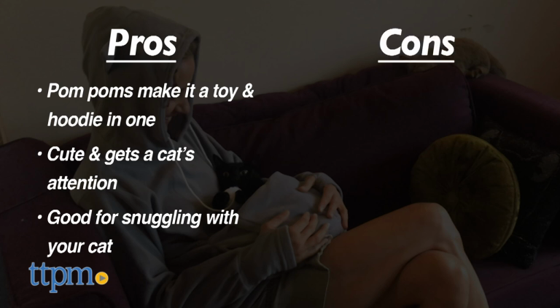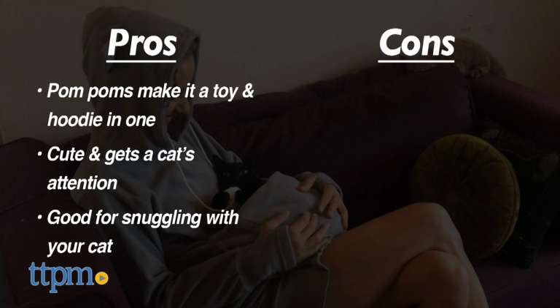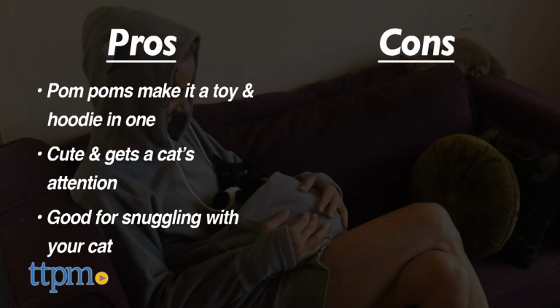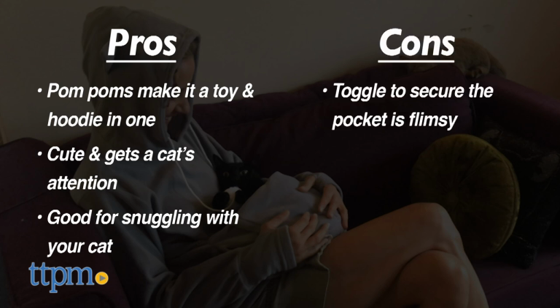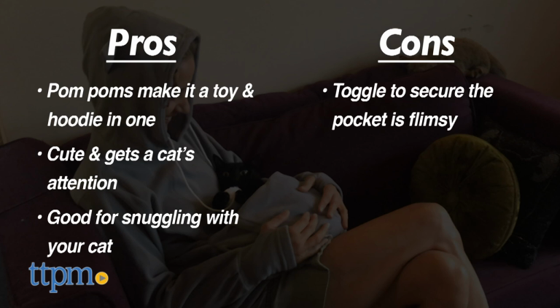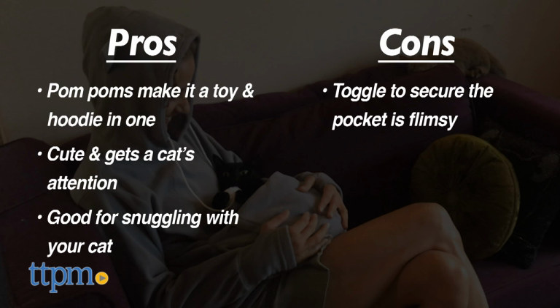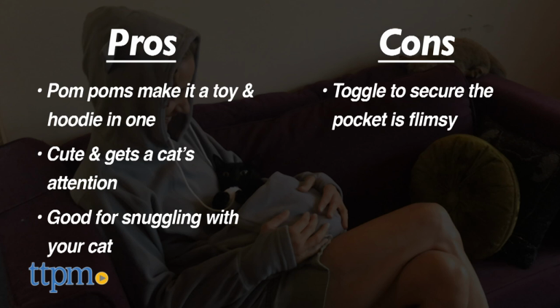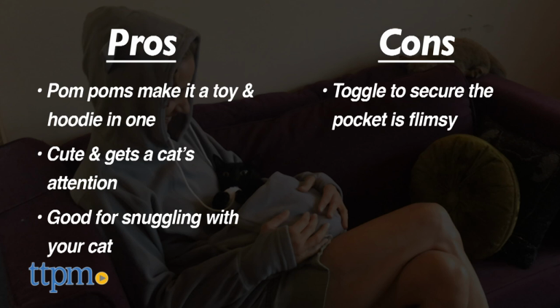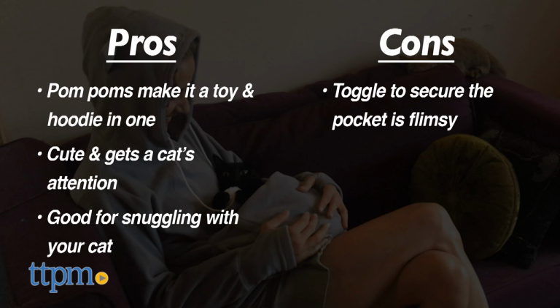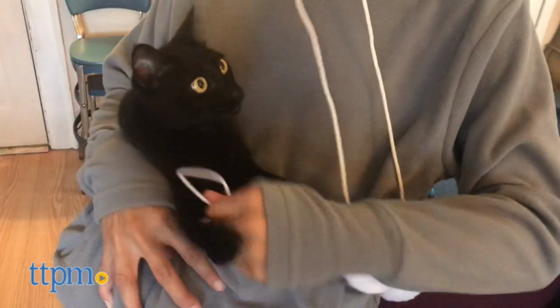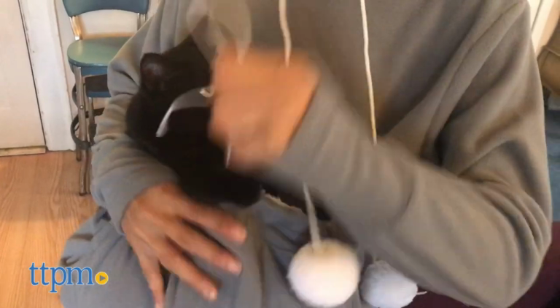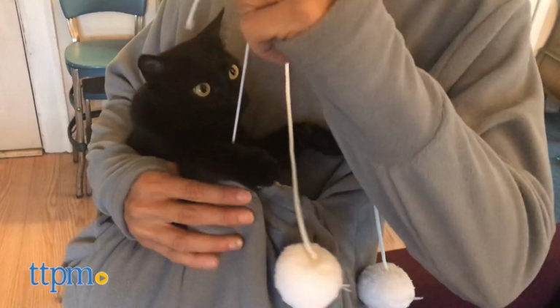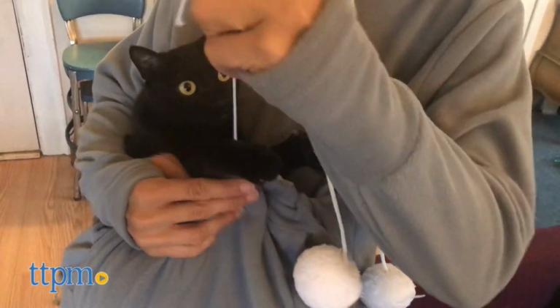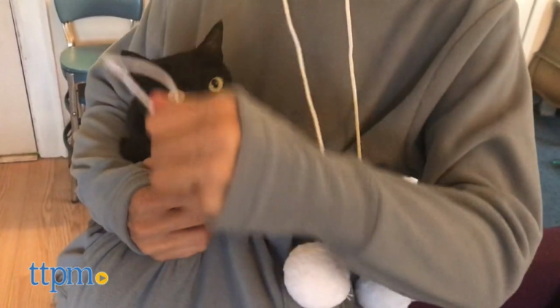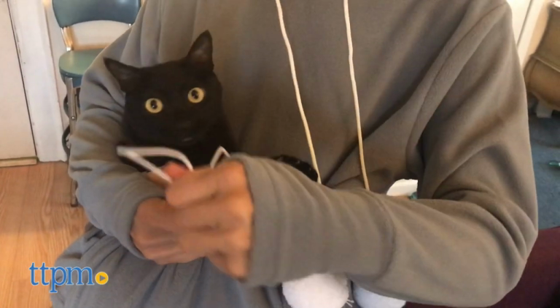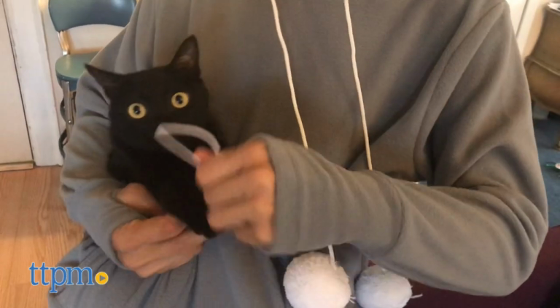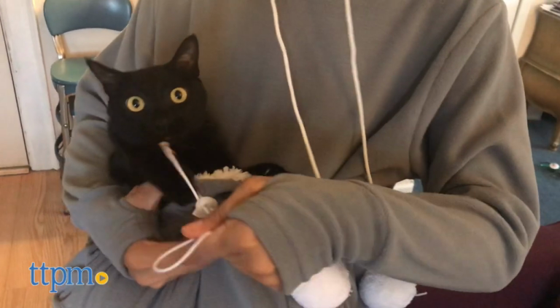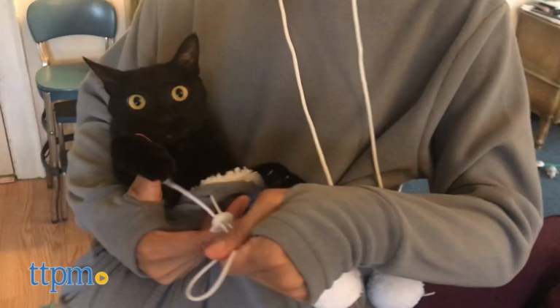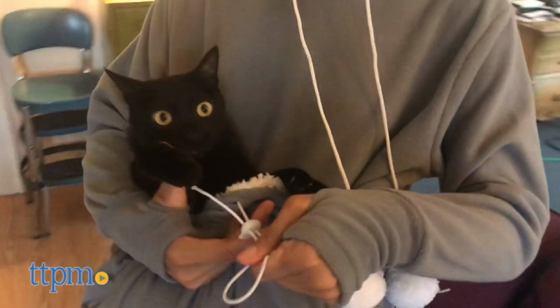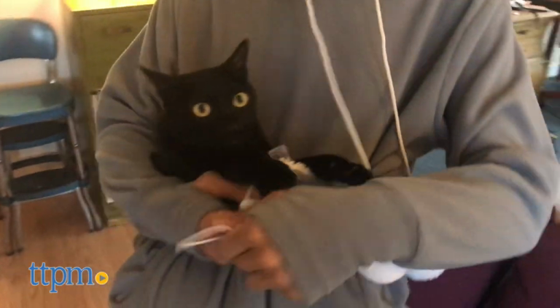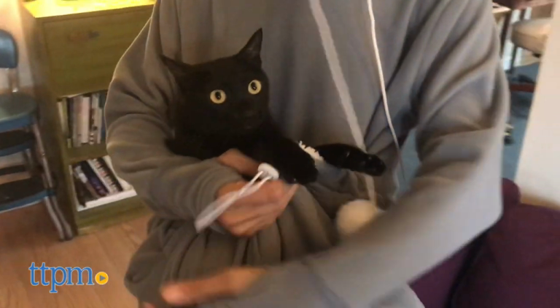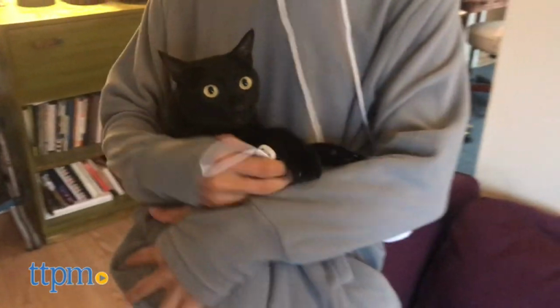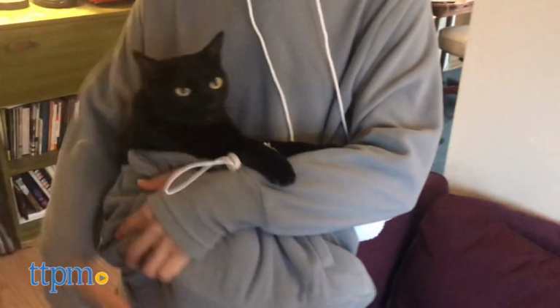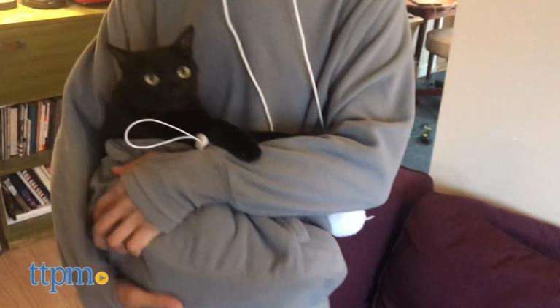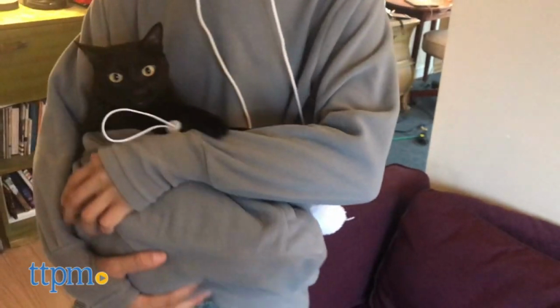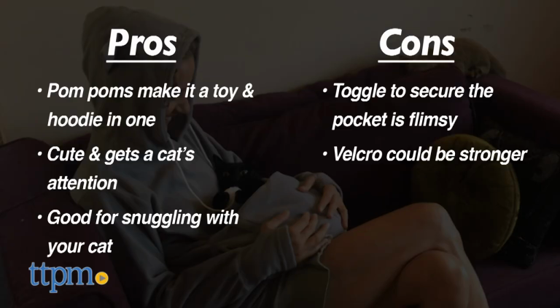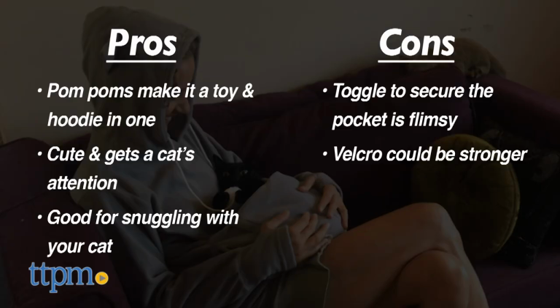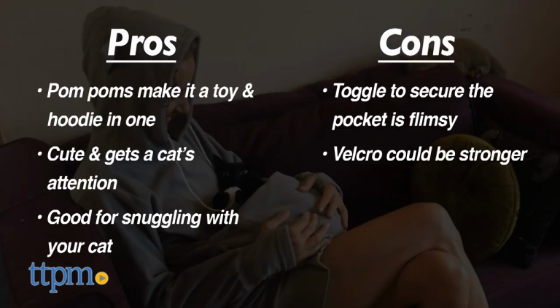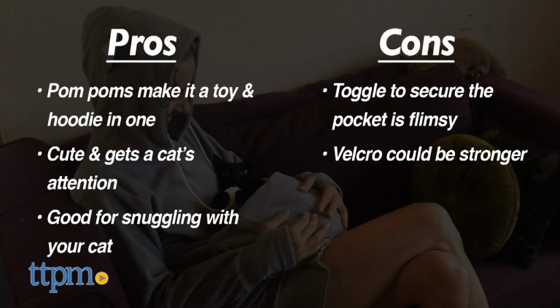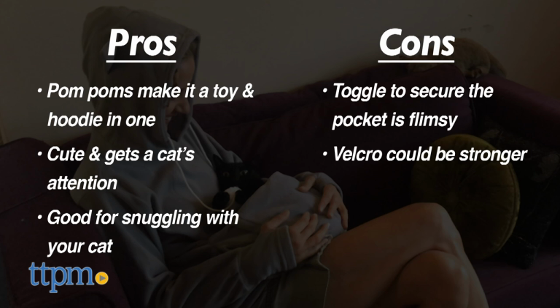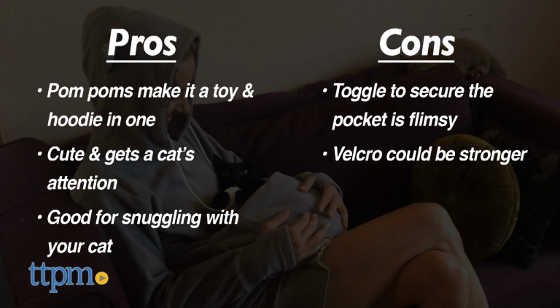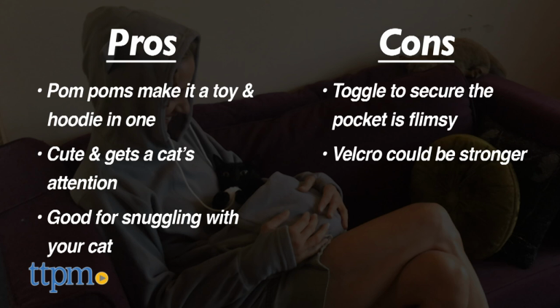Cons: the elastic toggle to secure the pocket is flimsy and broke at first tug, and the velcro could be stronger.